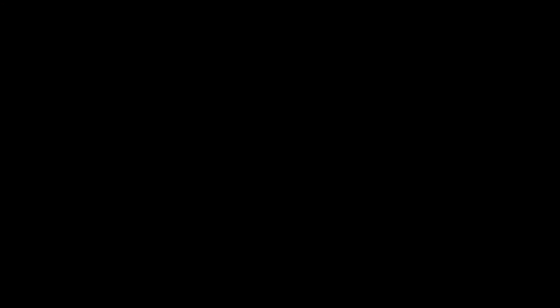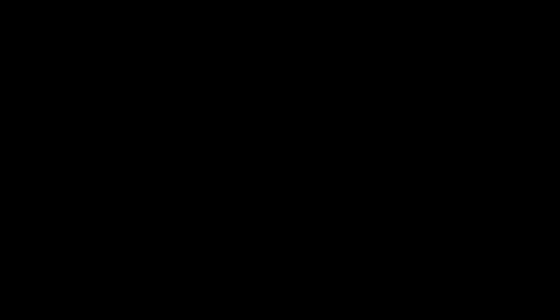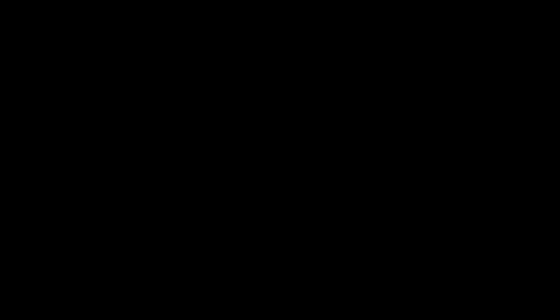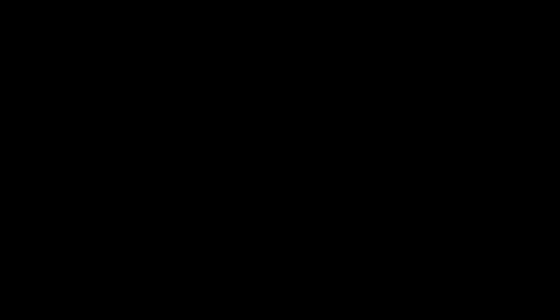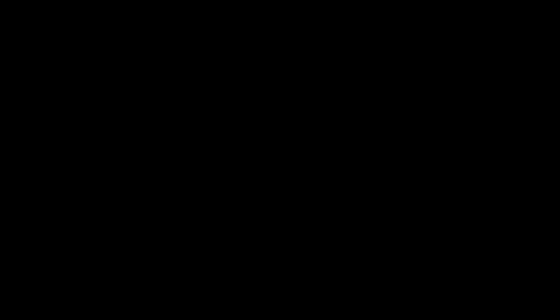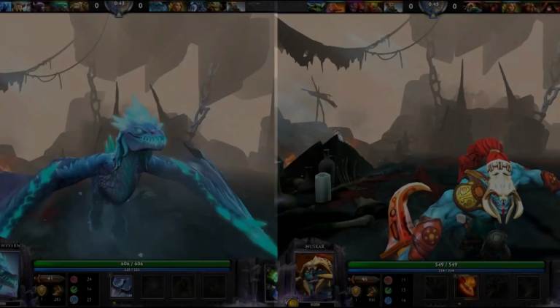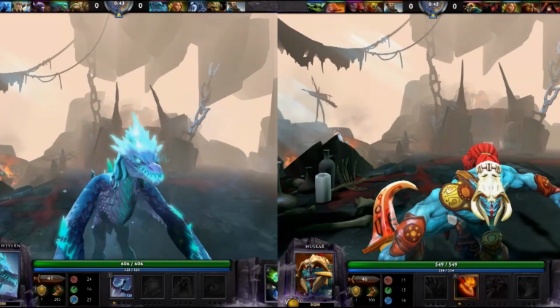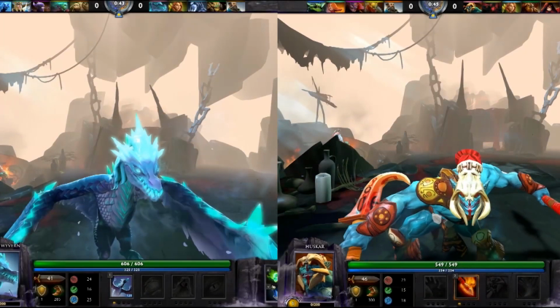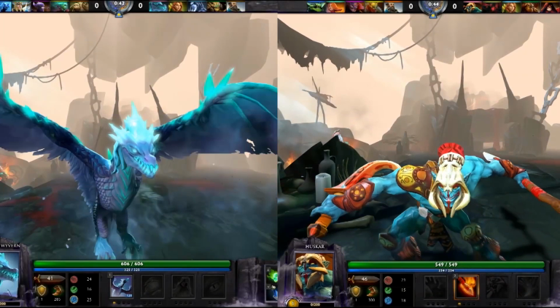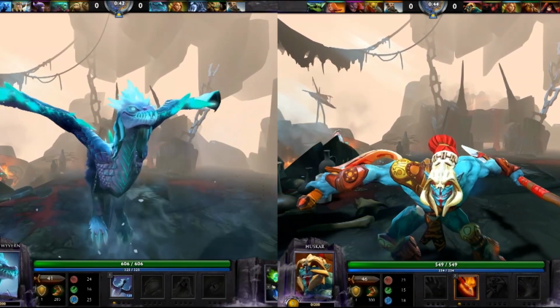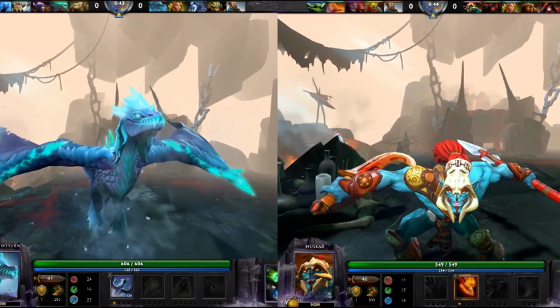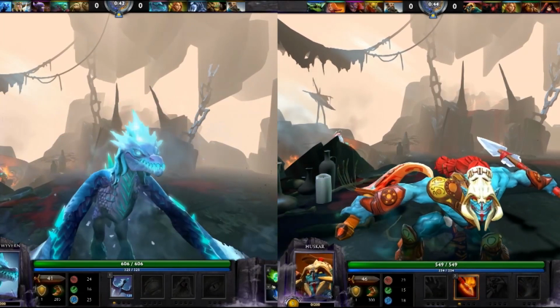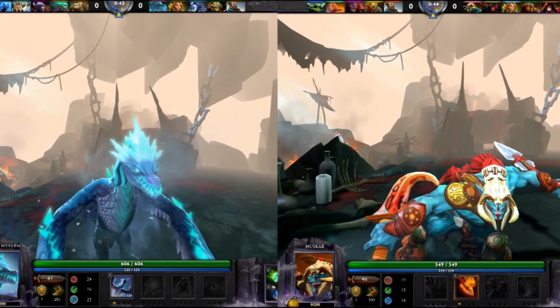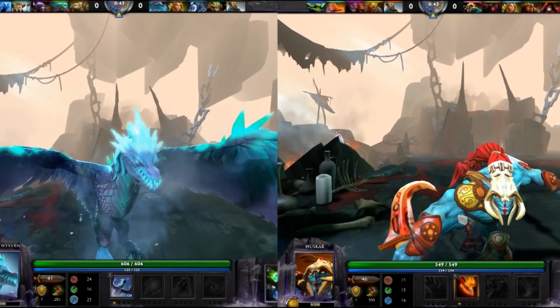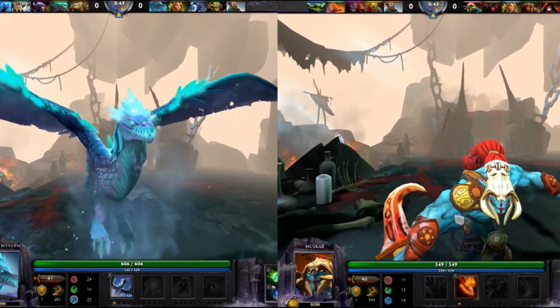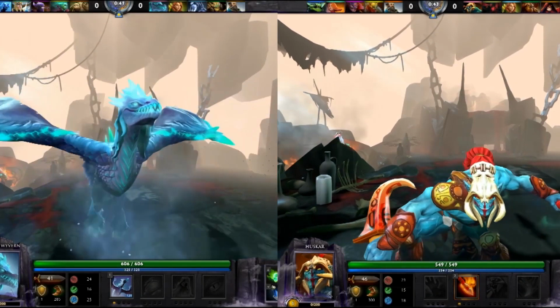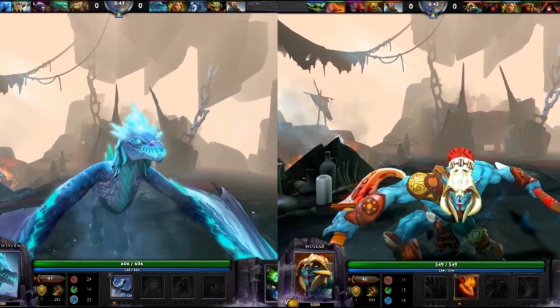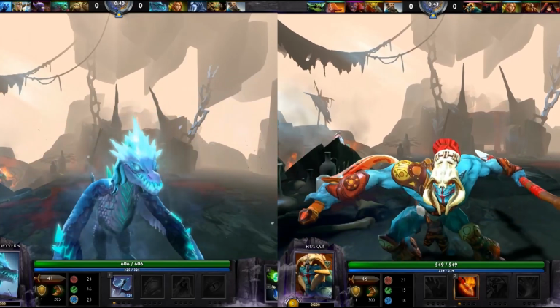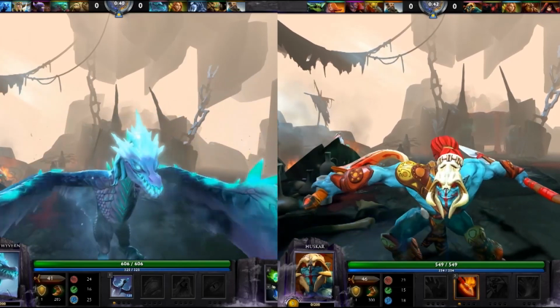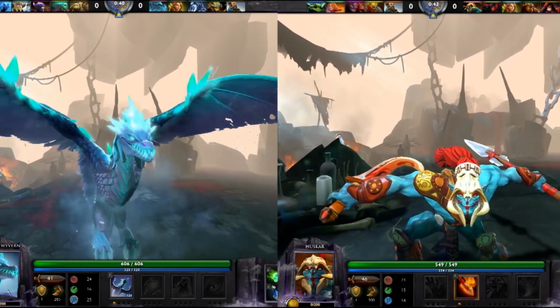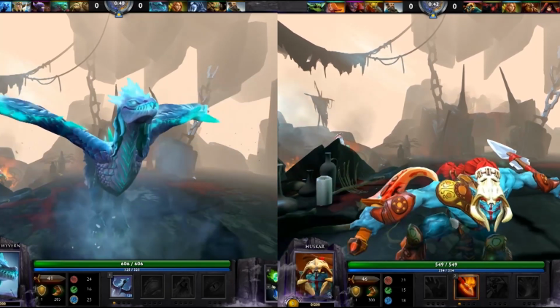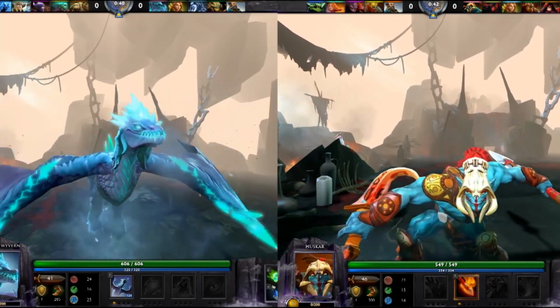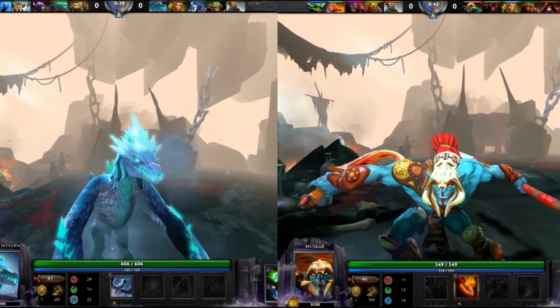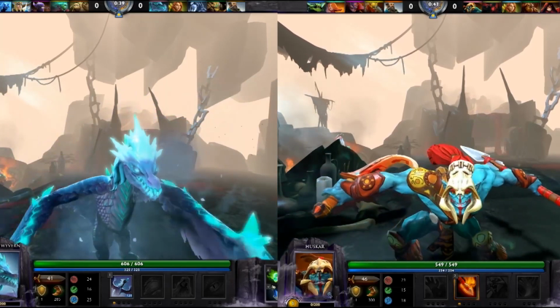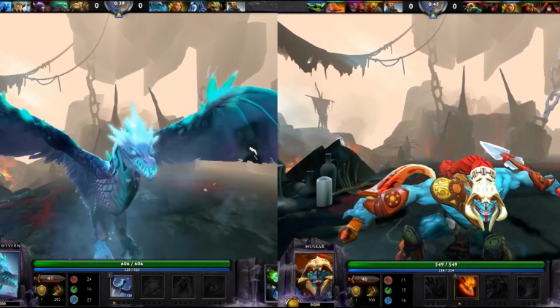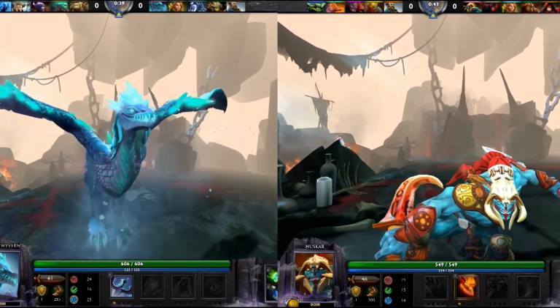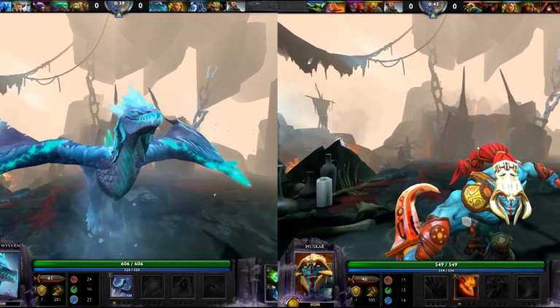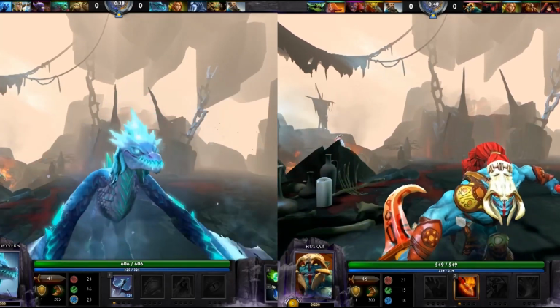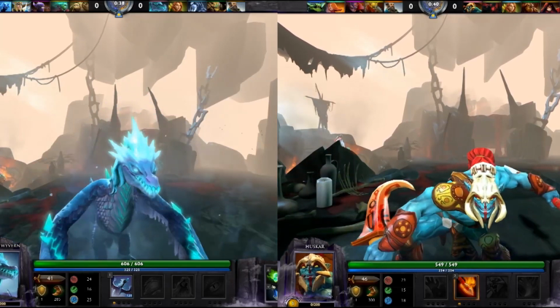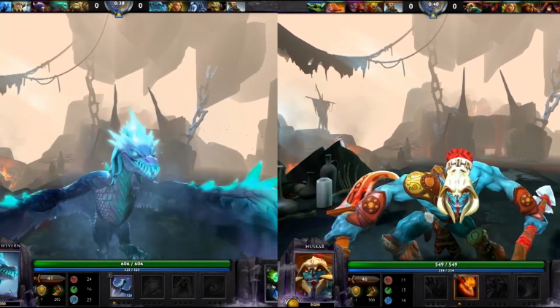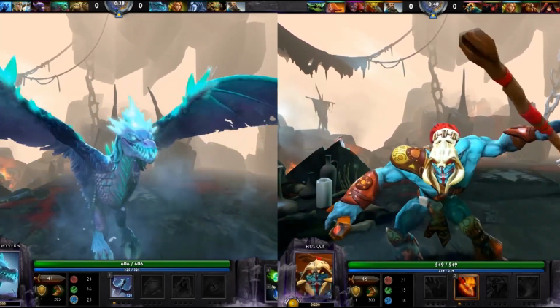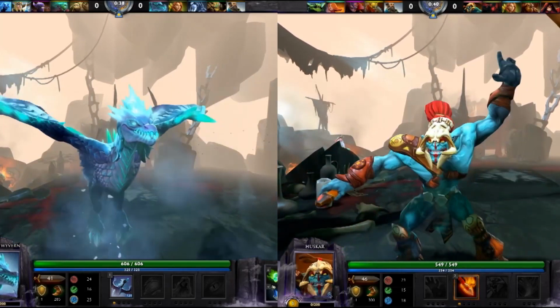Hi viewers, this is Terminal Crazy with Ausdotes.com, taking a look at some dual lanes that can dive under towers and fight deep in enemy territory.